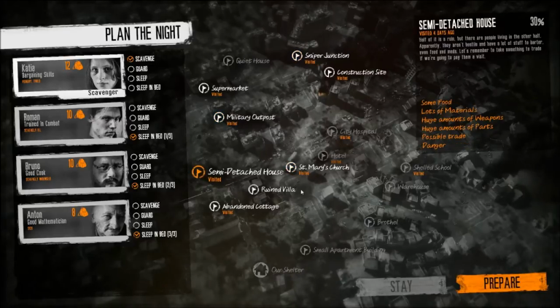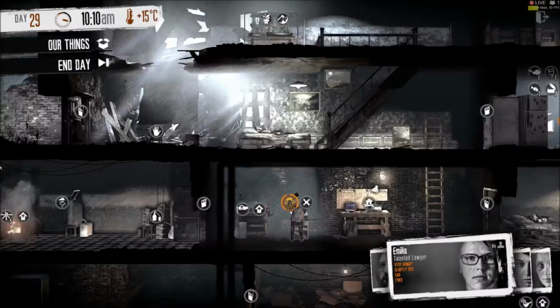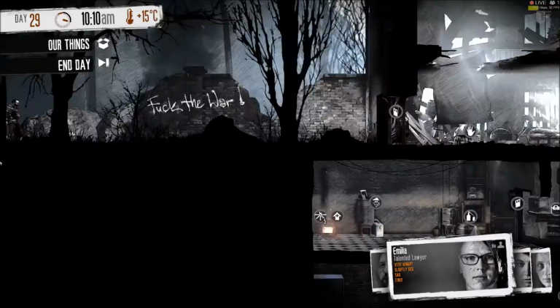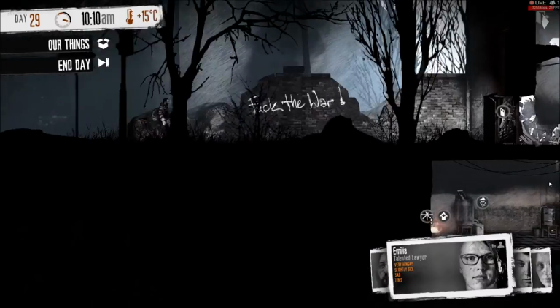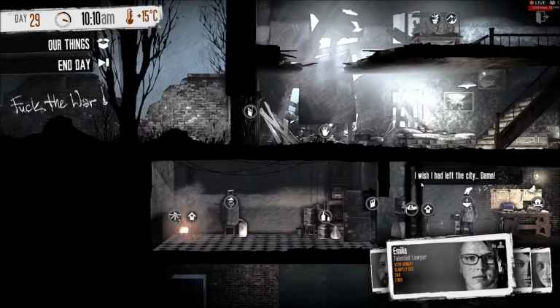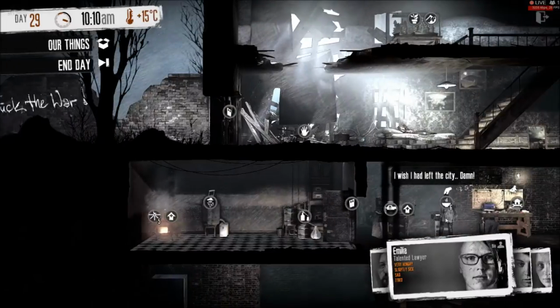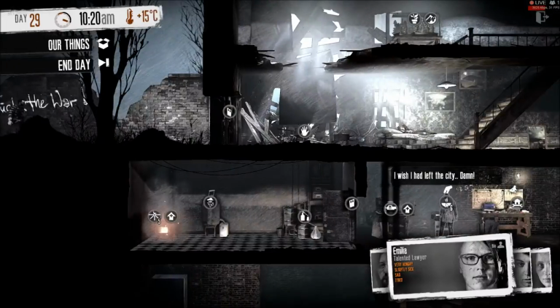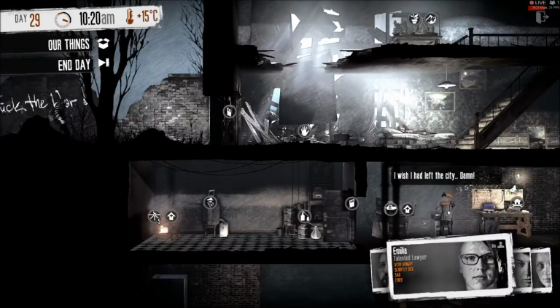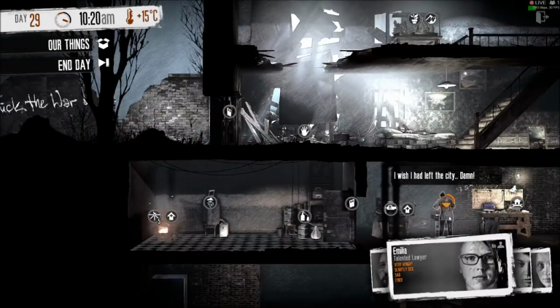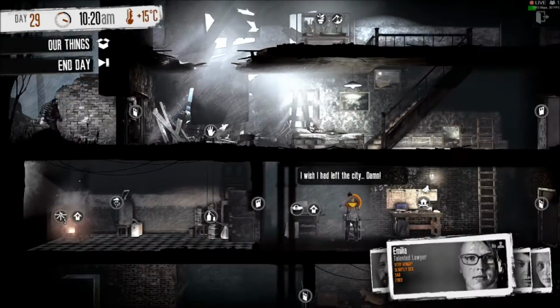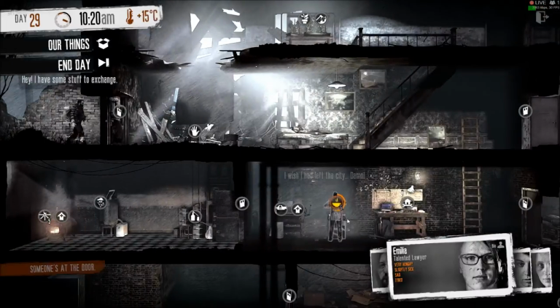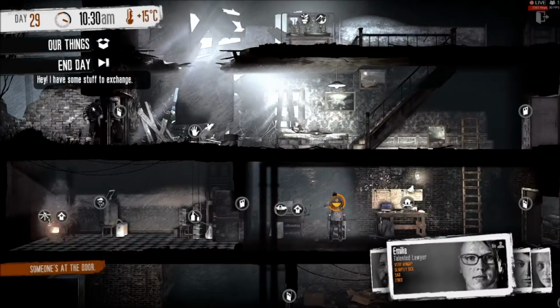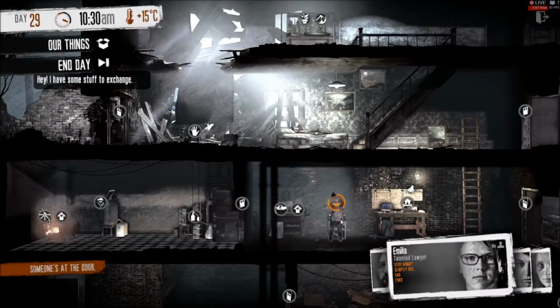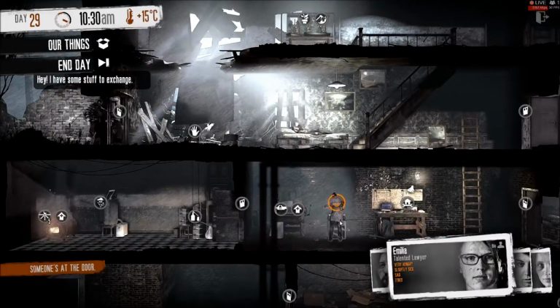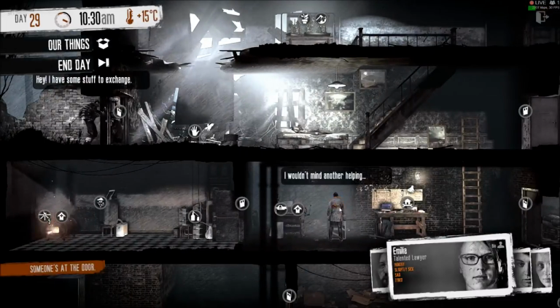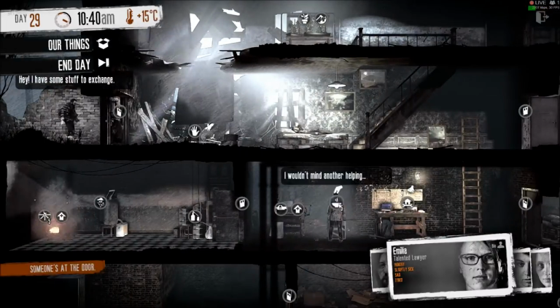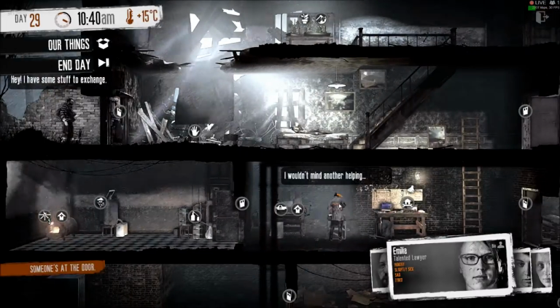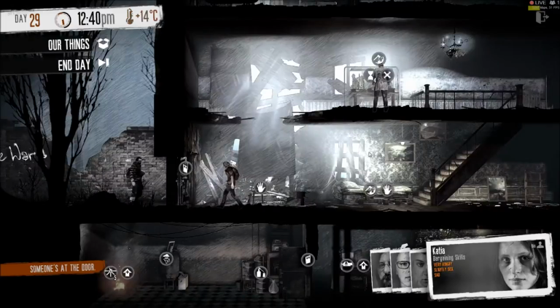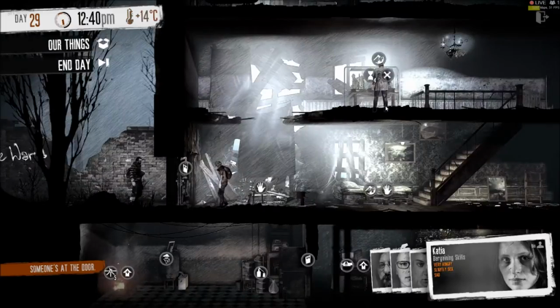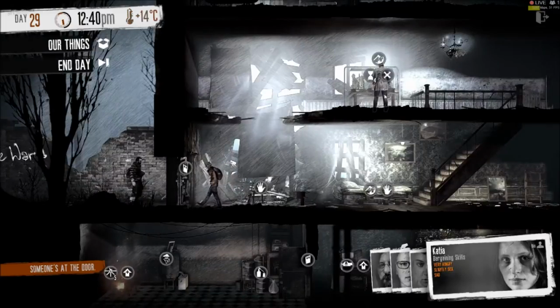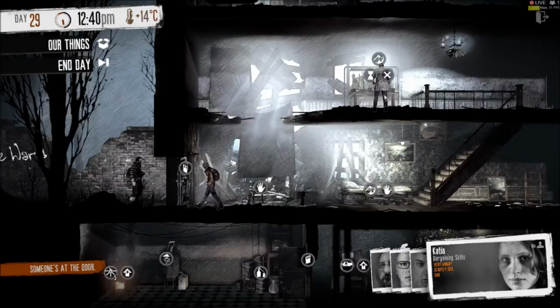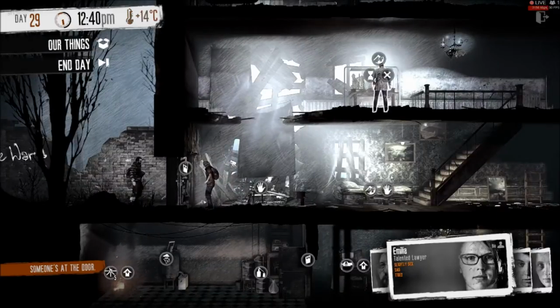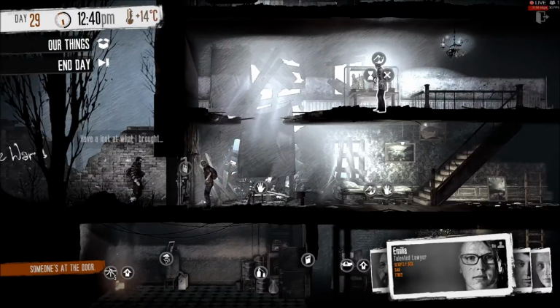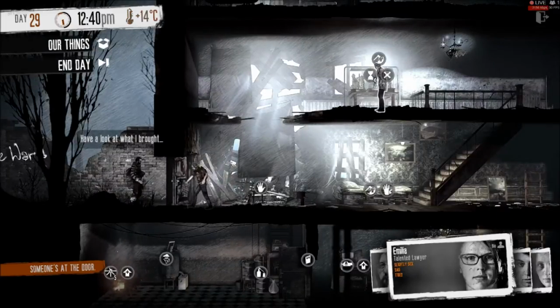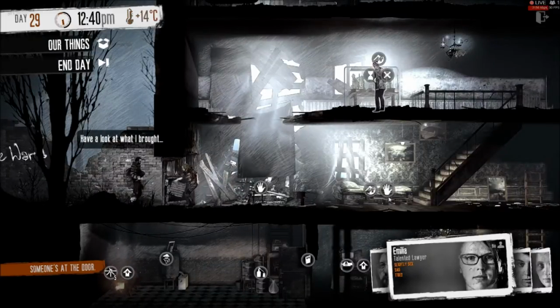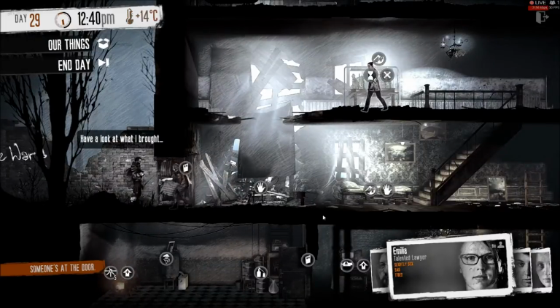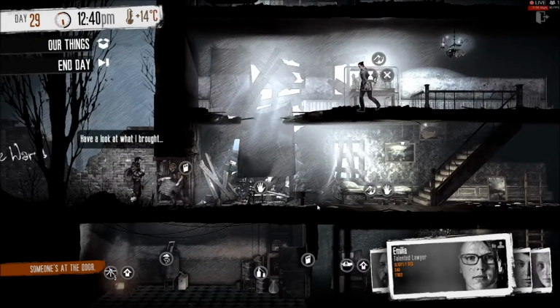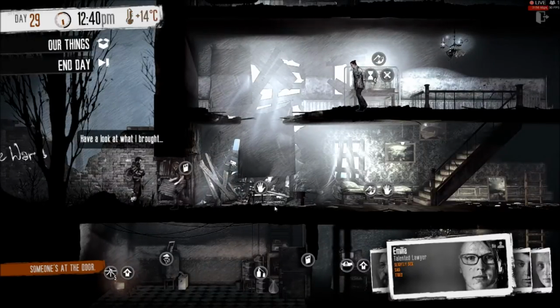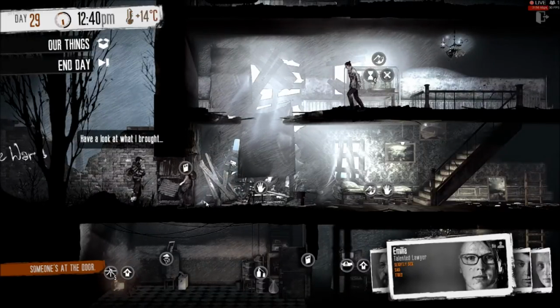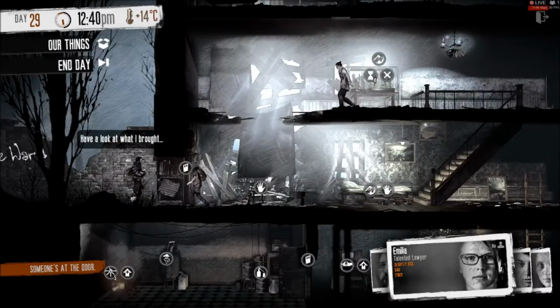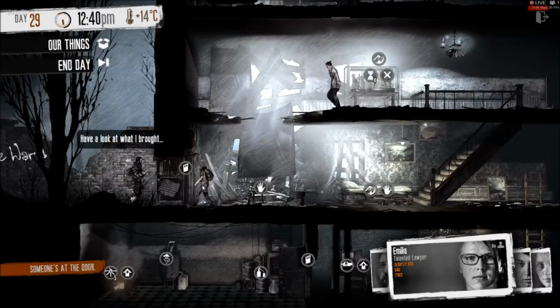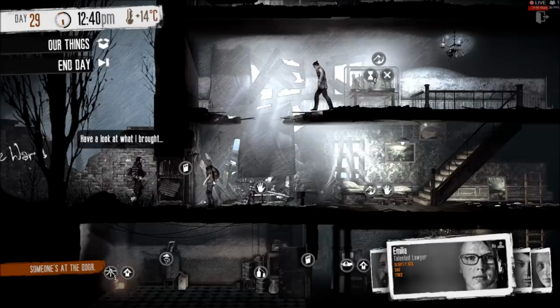The other trade NPC is Franco. He may visit your house as a random encounter at 10am each day.